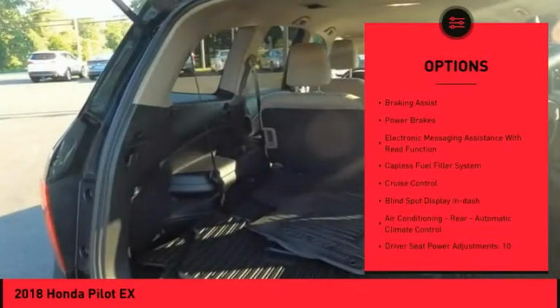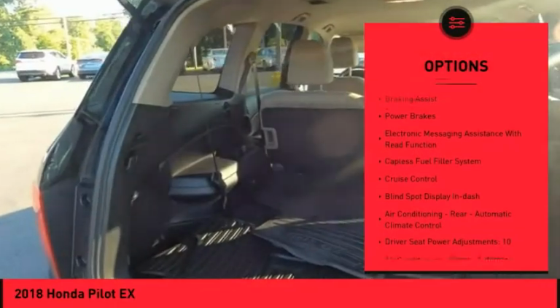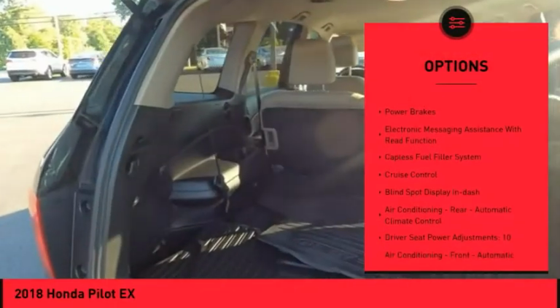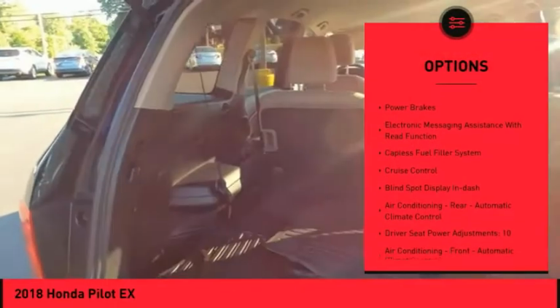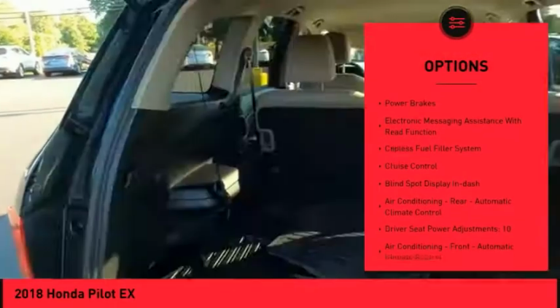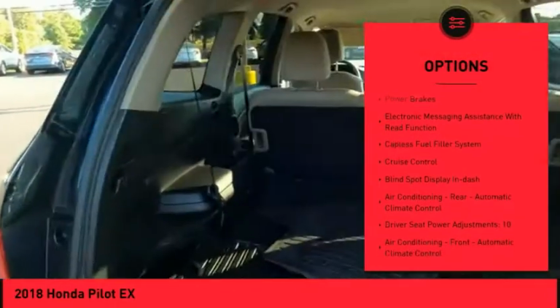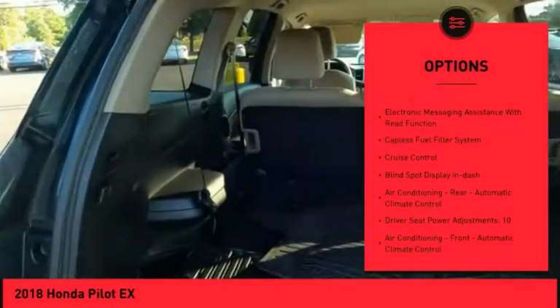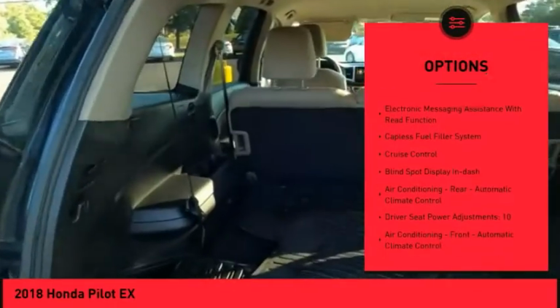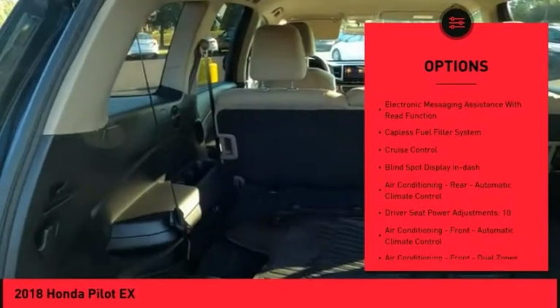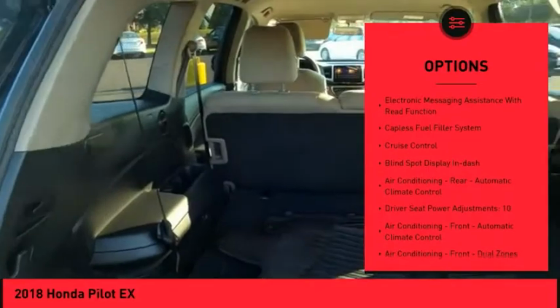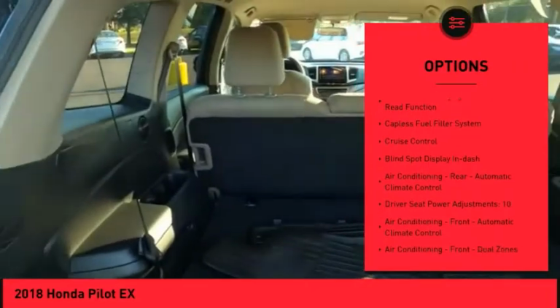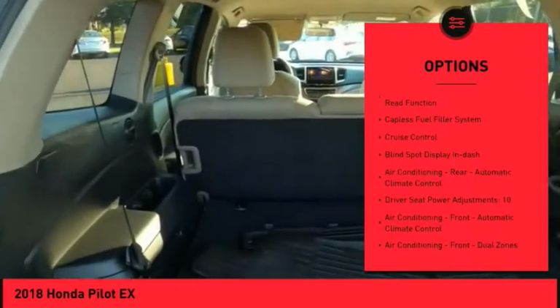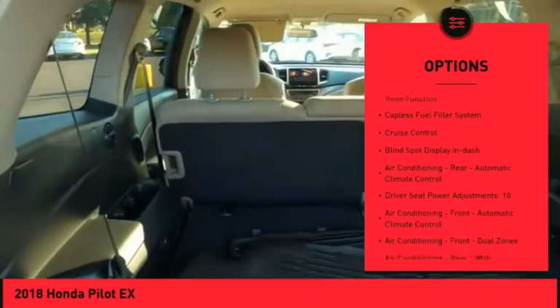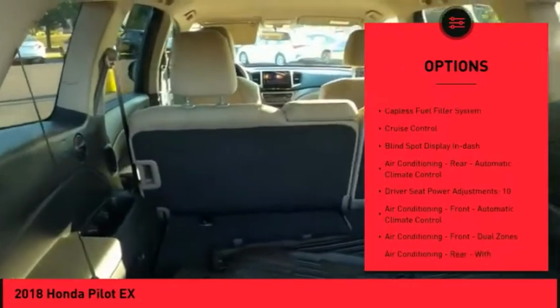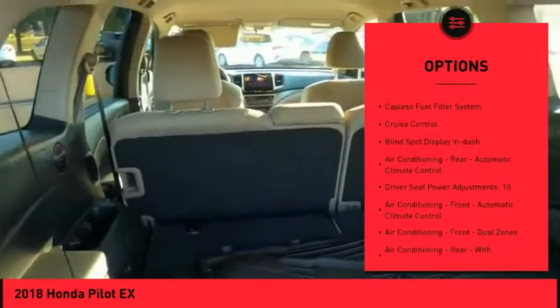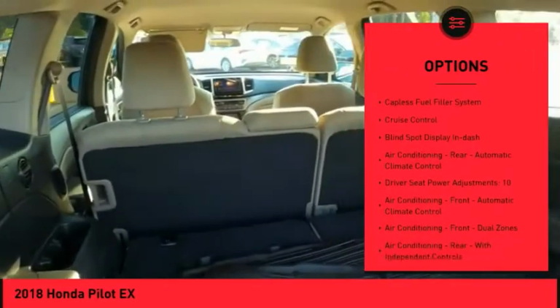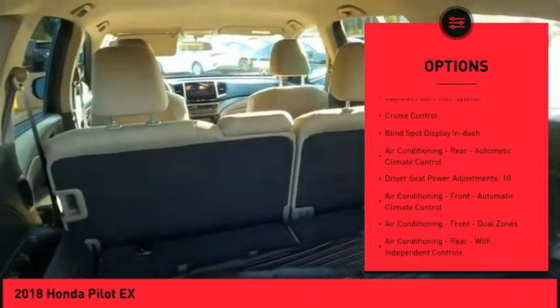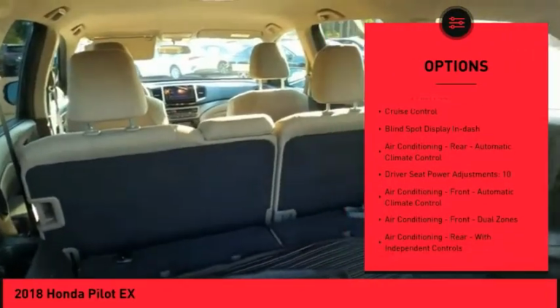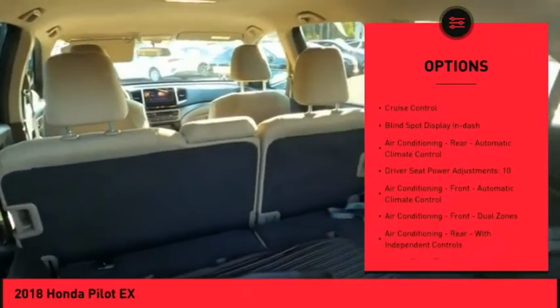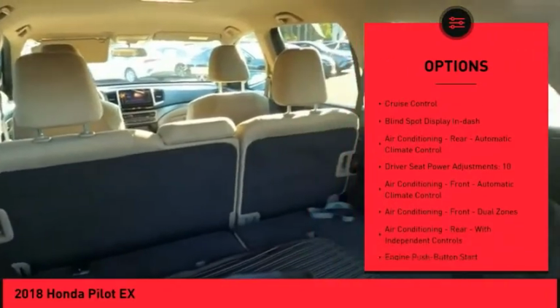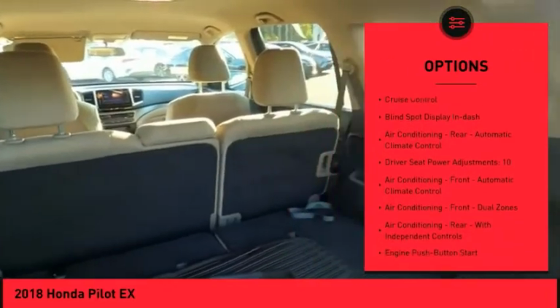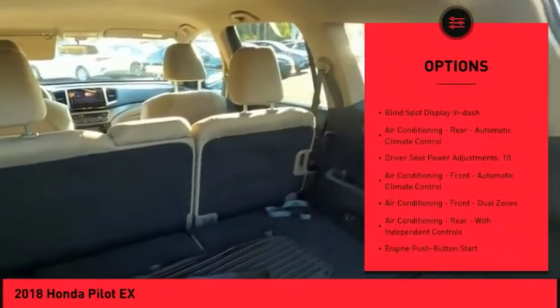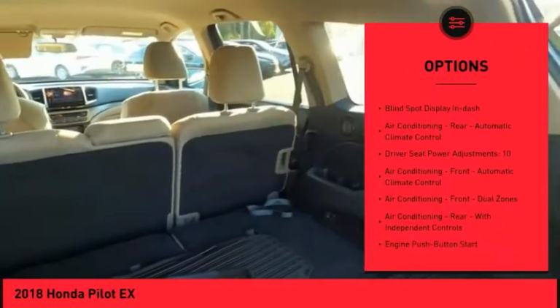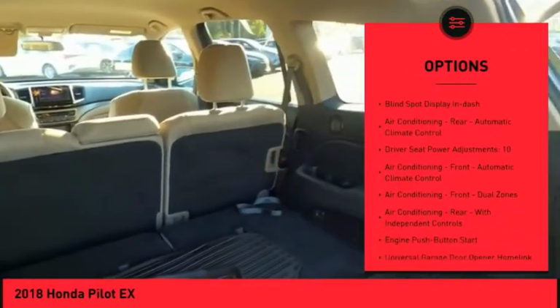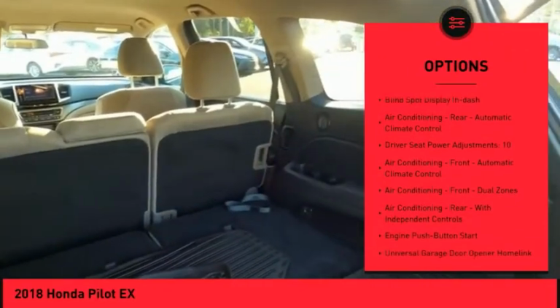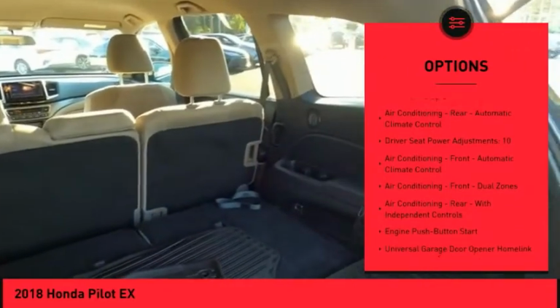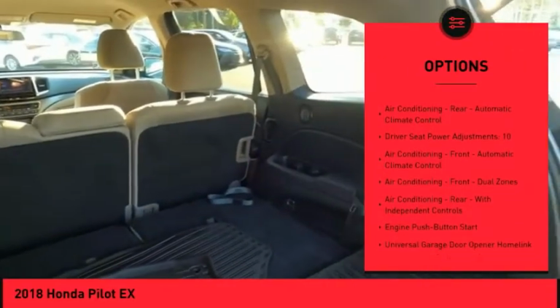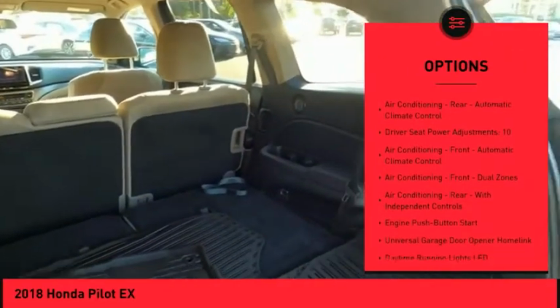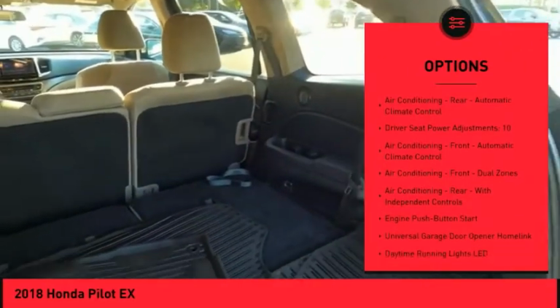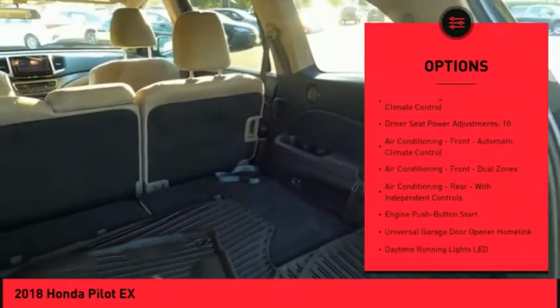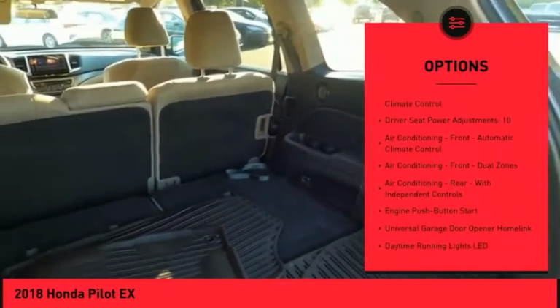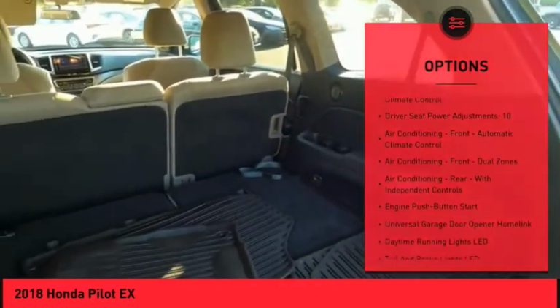Traction control. Stability control. Fog lights. Braking assist. Power brakes.